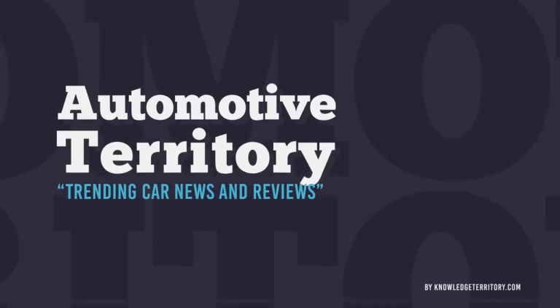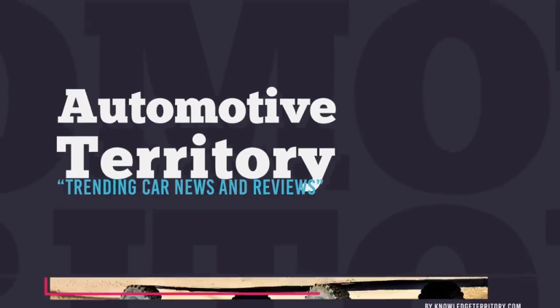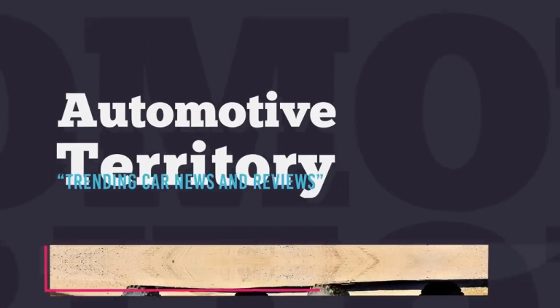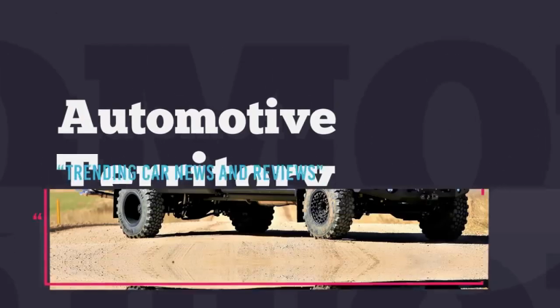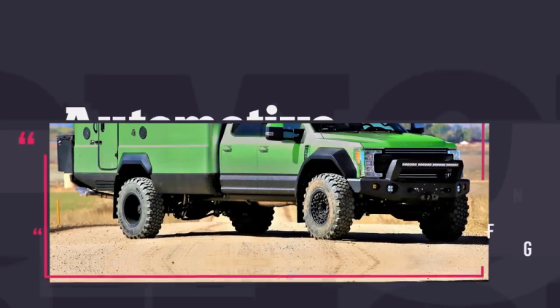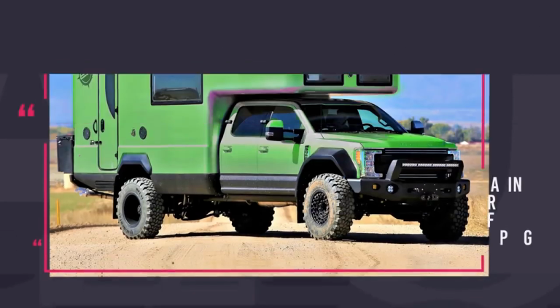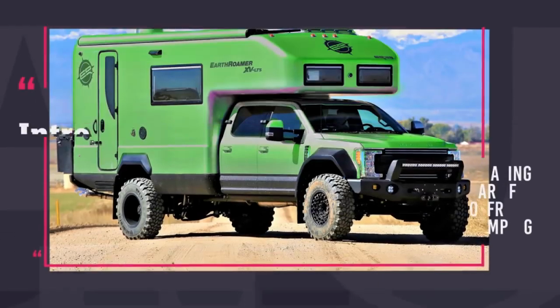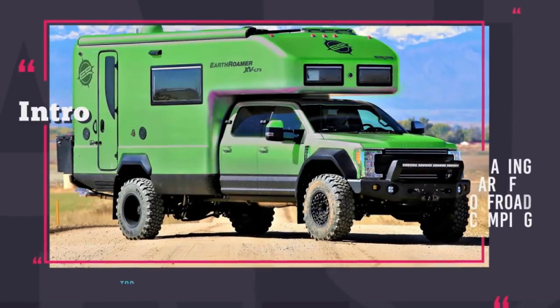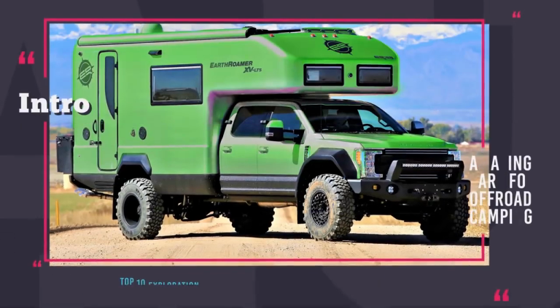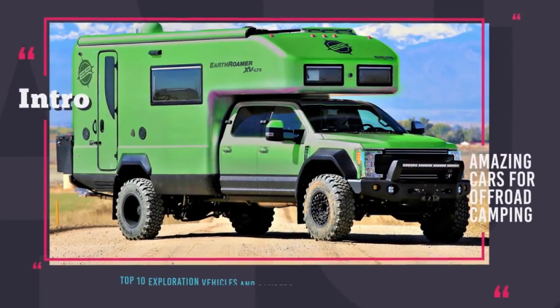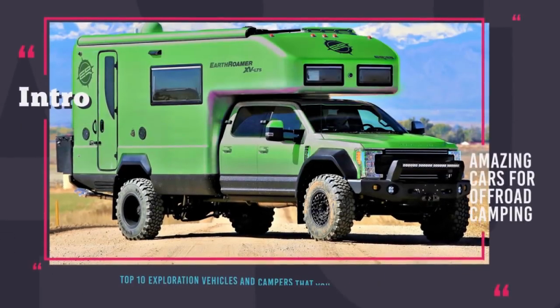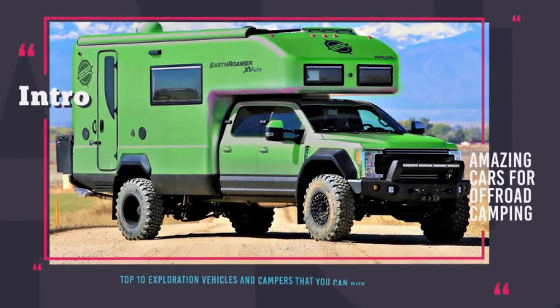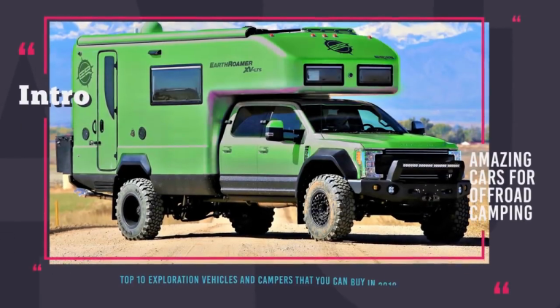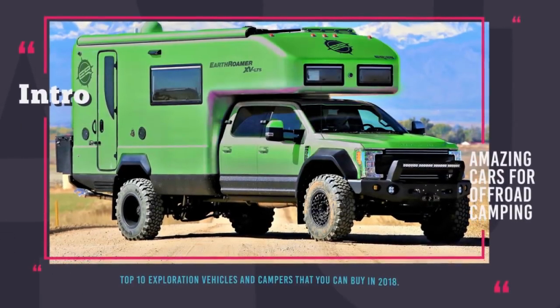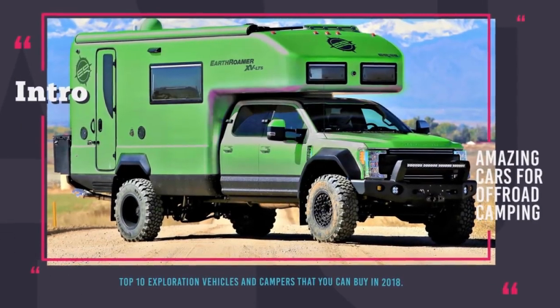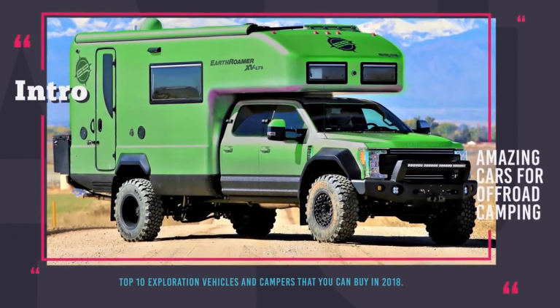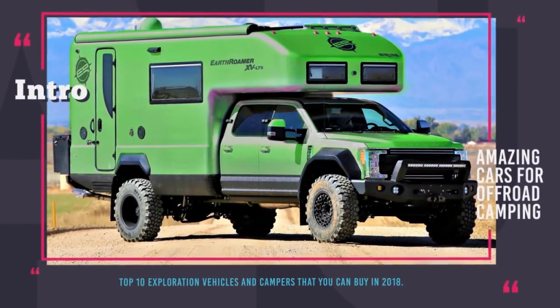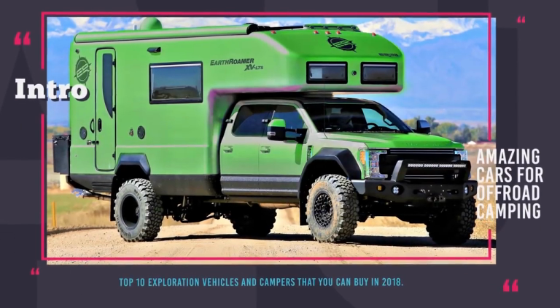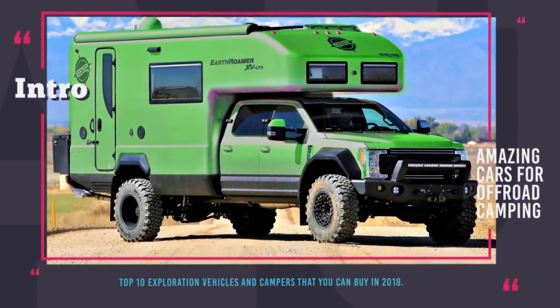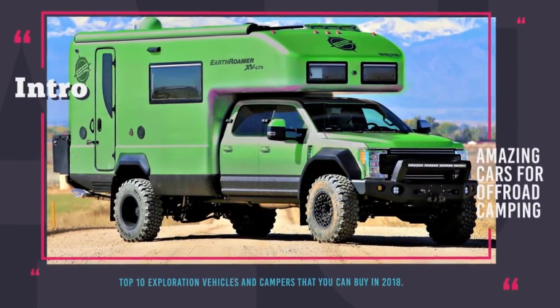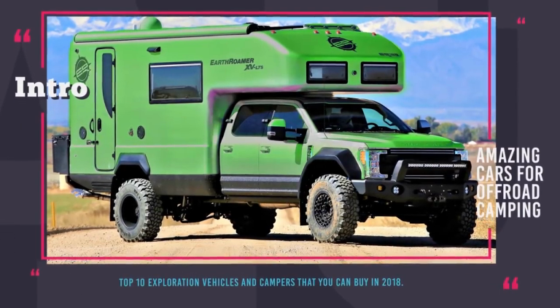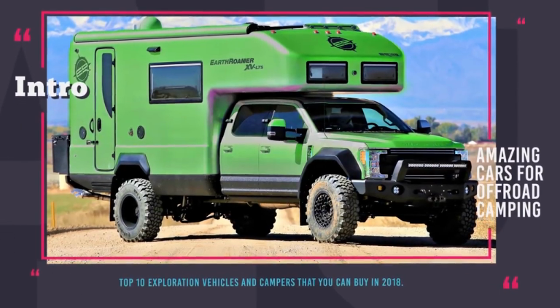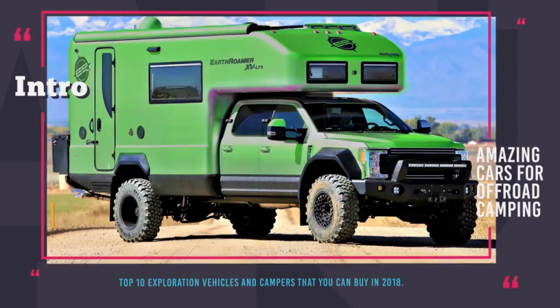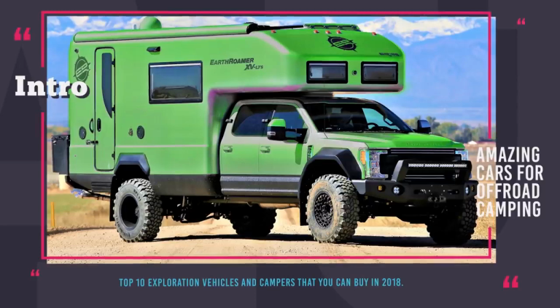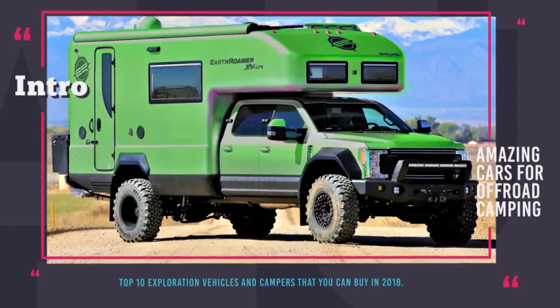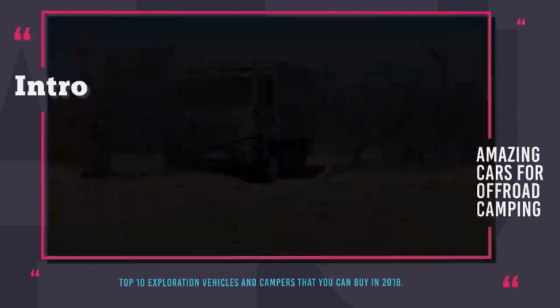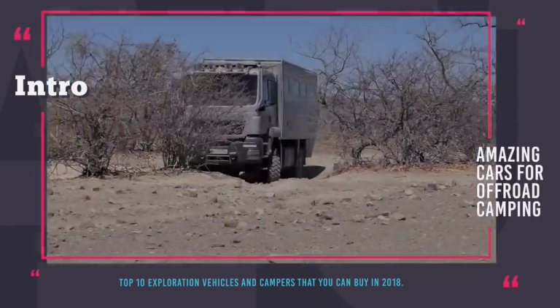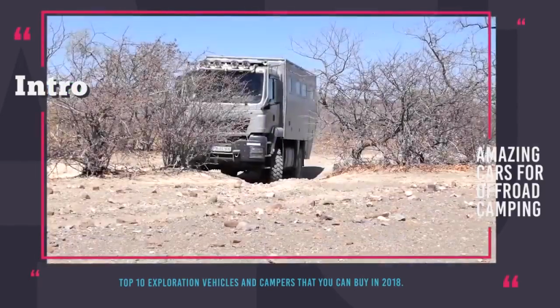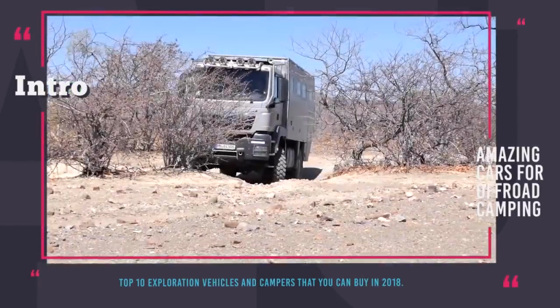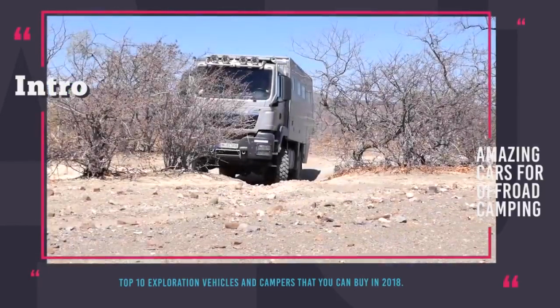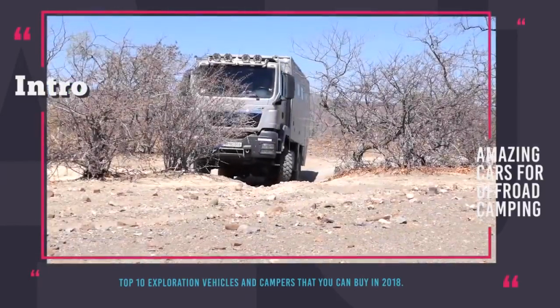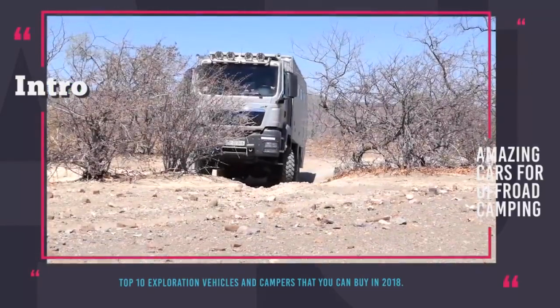Welcome to Automotive Territory! Camping in a tent is a wonderful bonding activity full of joy and new memories.